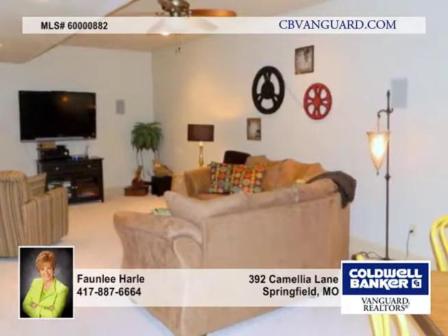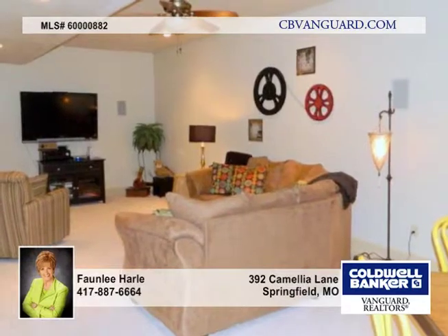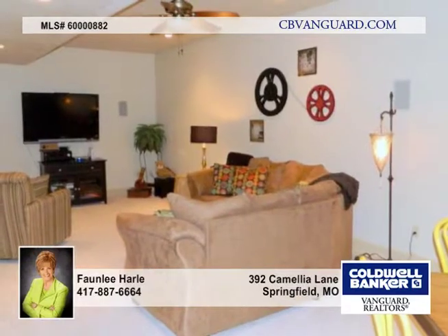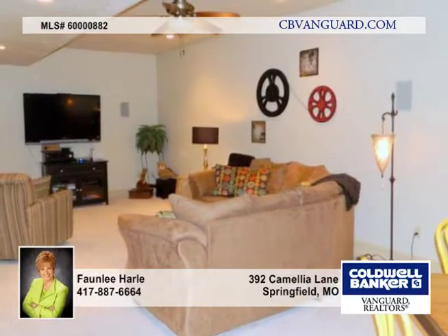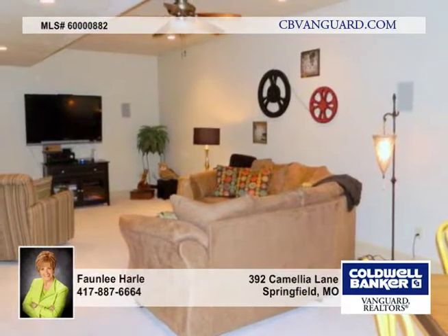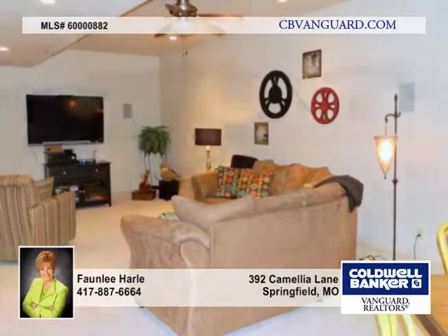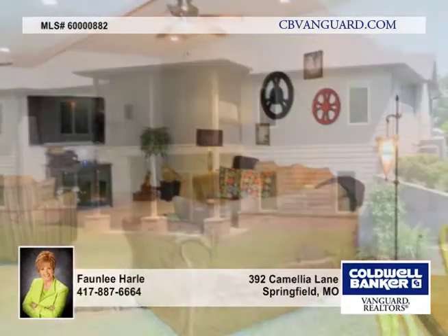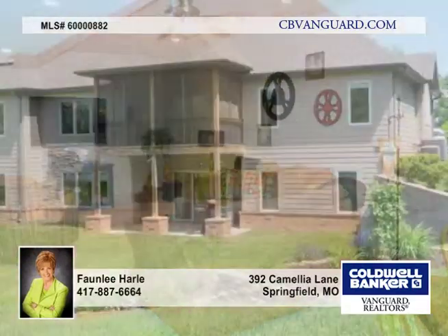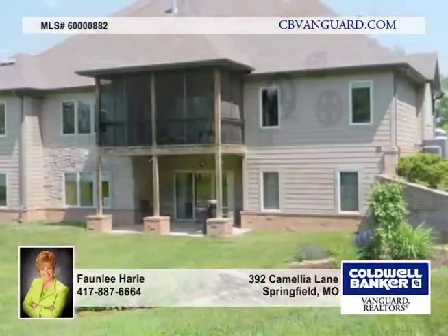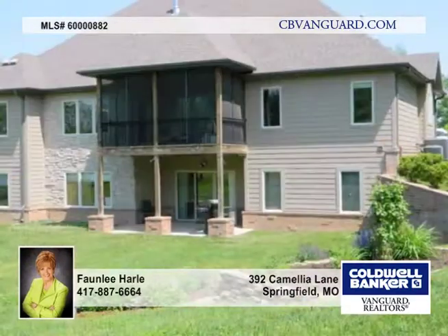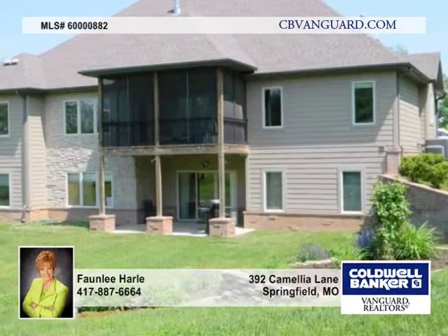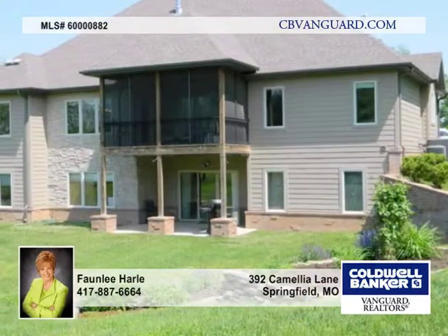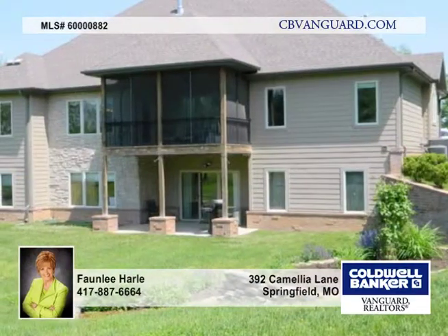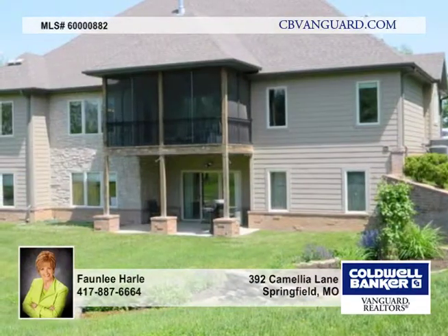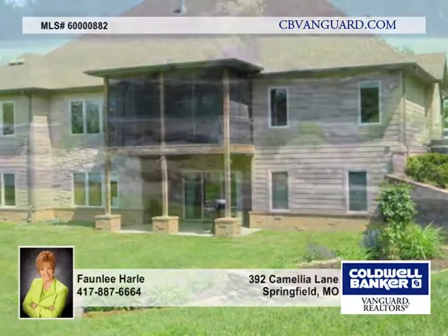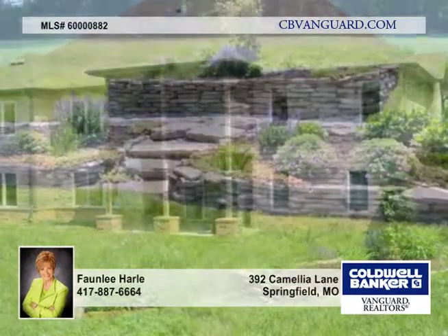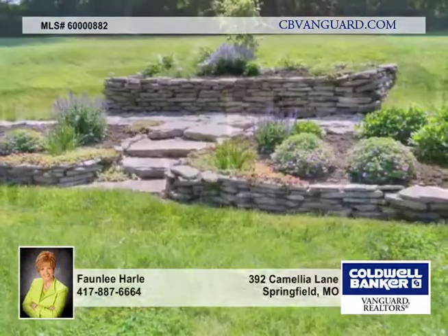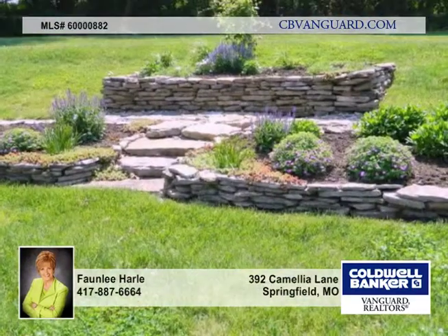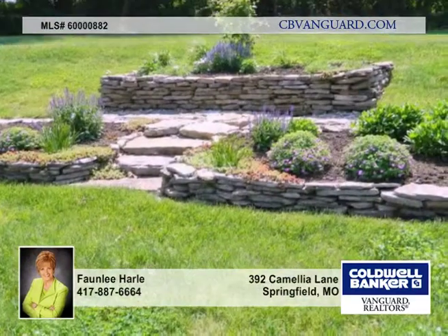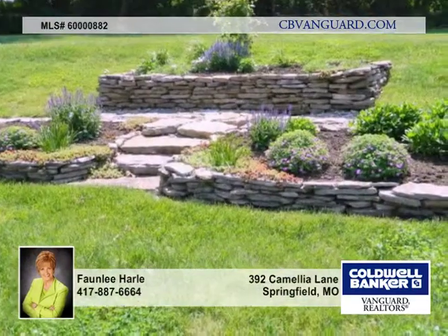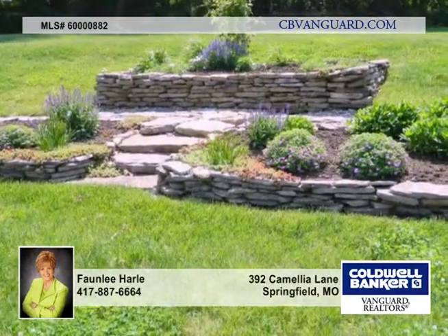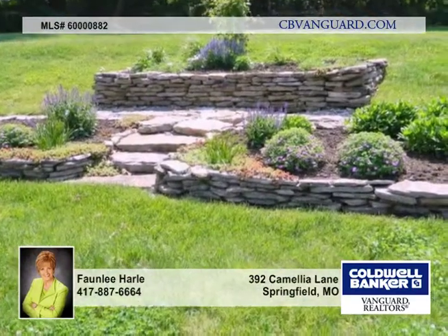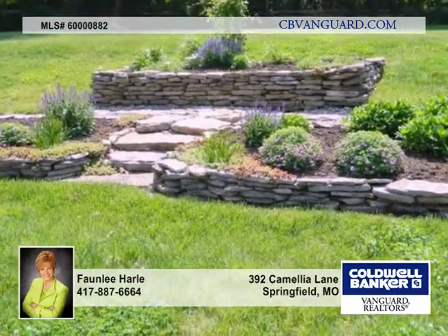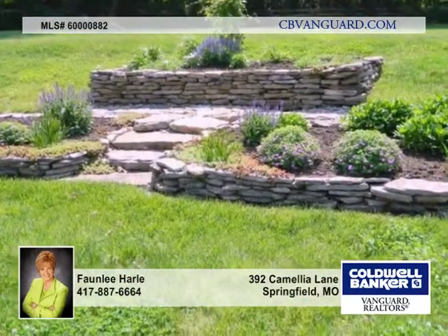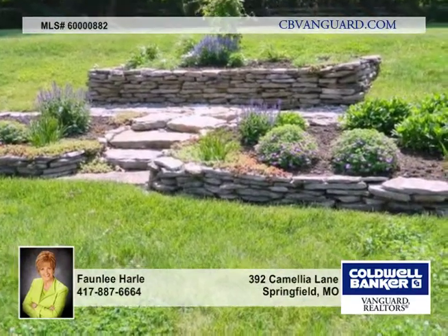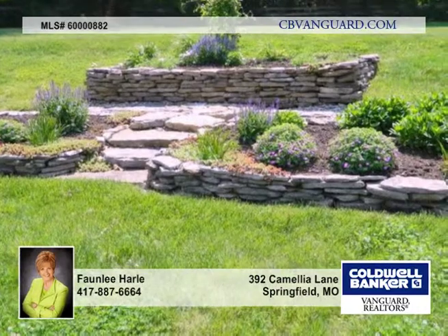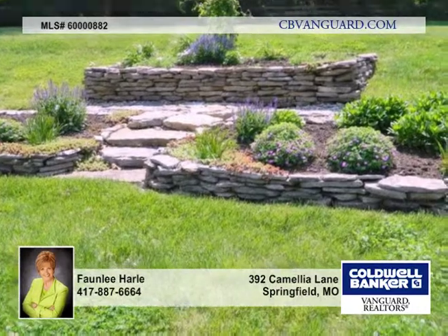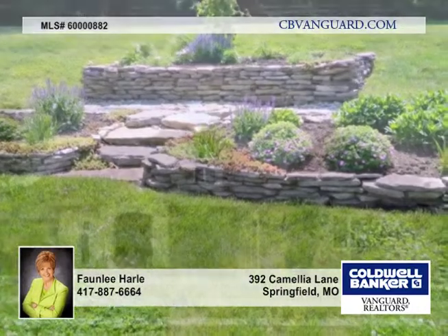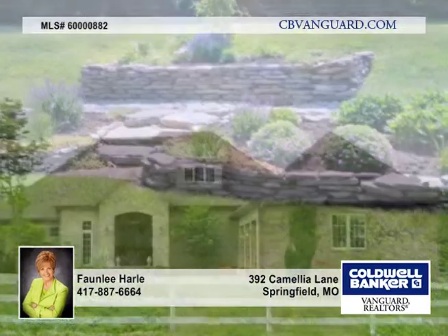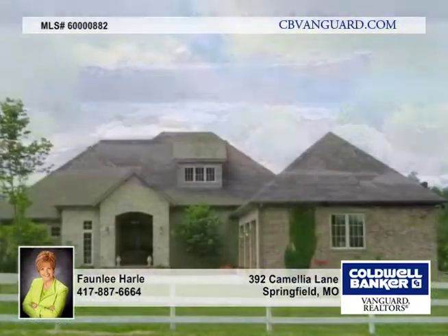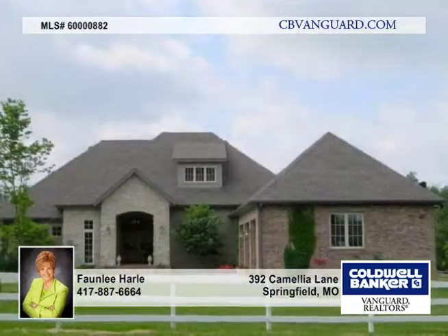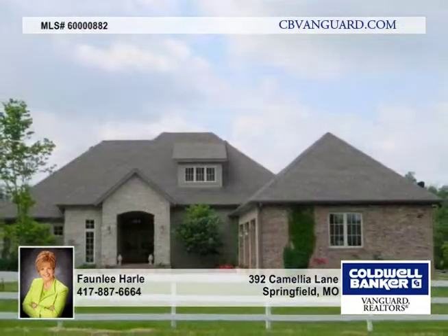Enjoy privacy overlooking the three acres from the green deck or covered patio, located at the end of the lane near Cherokee Middle School.